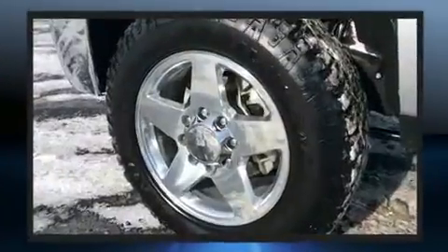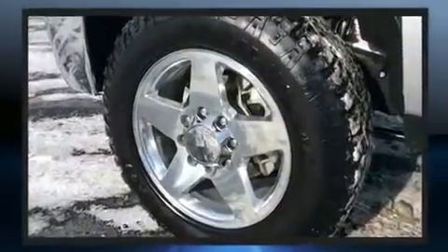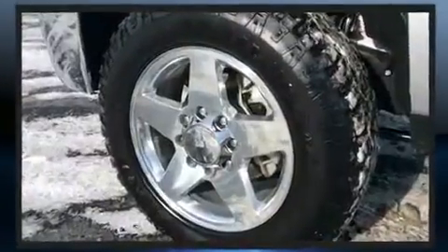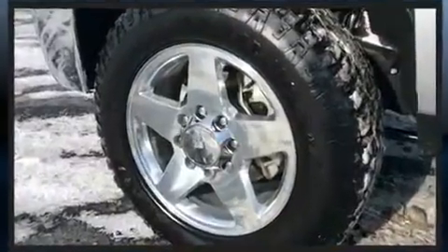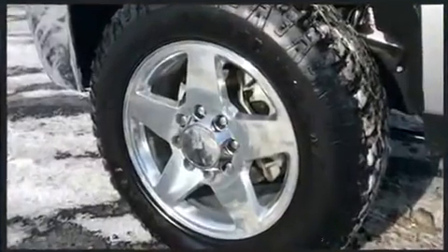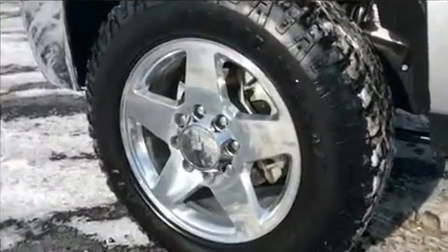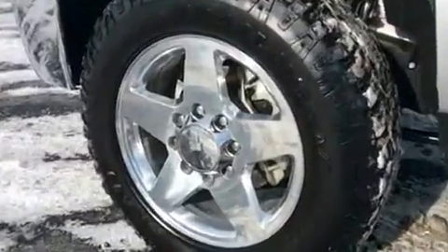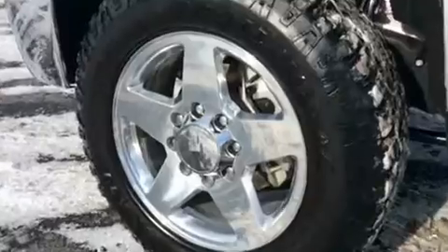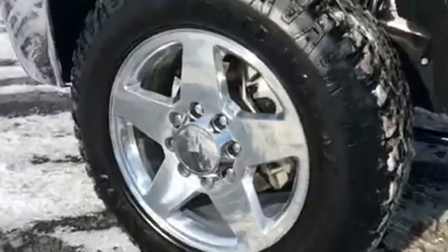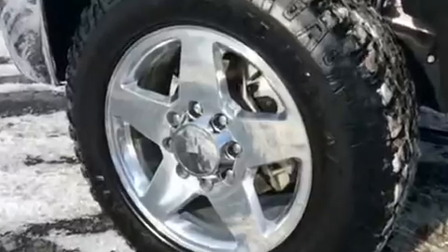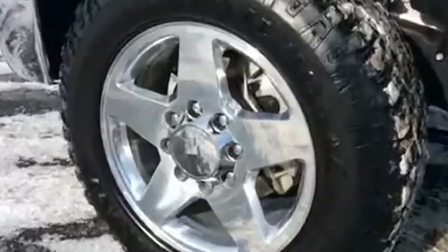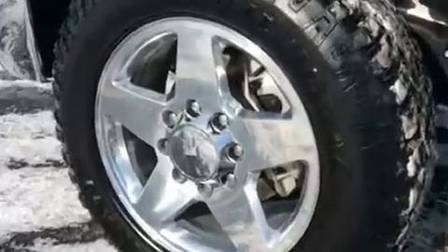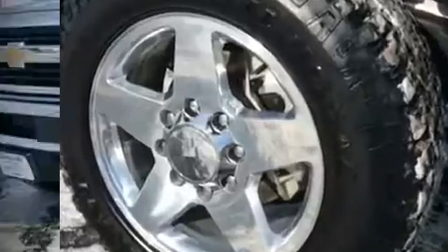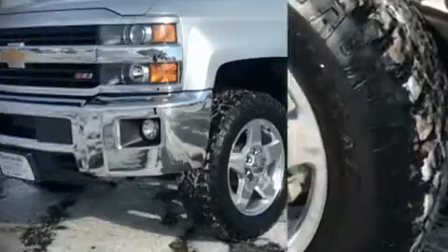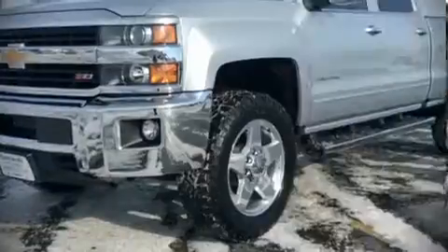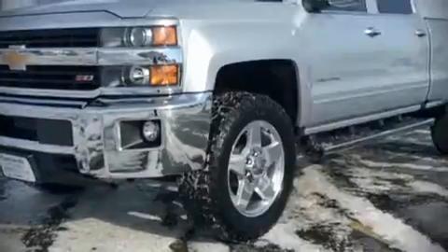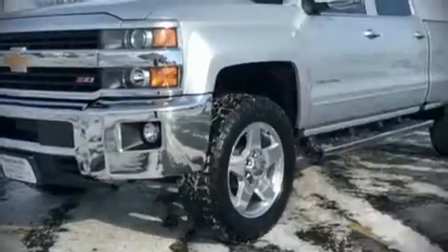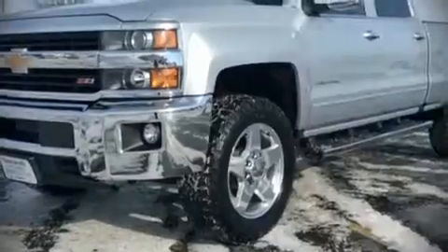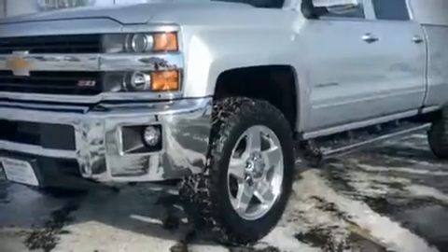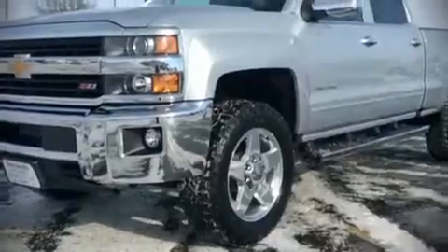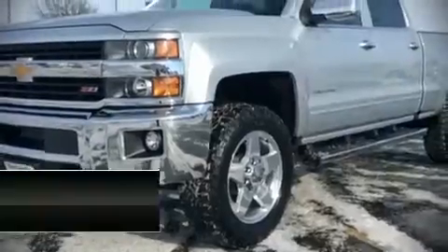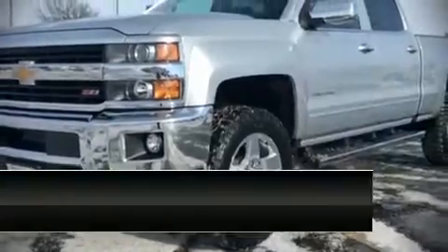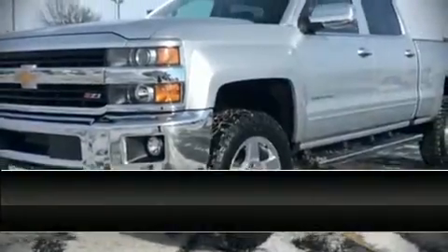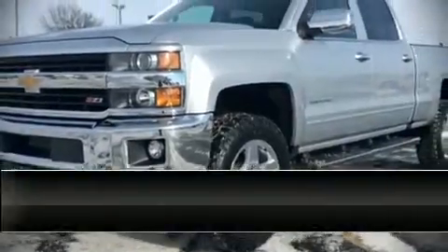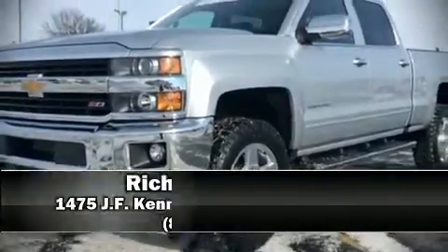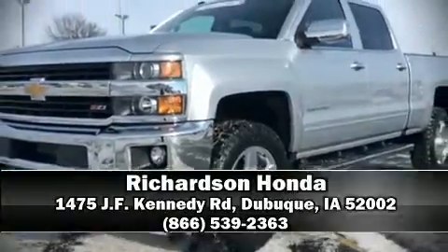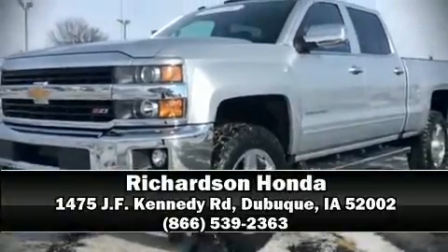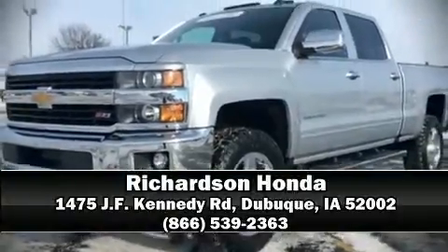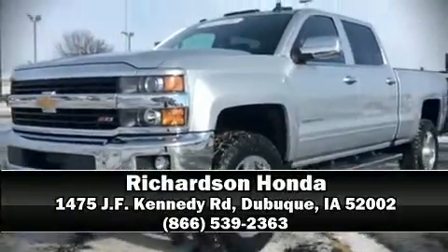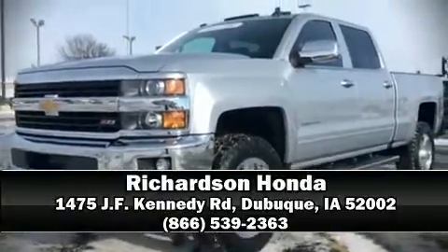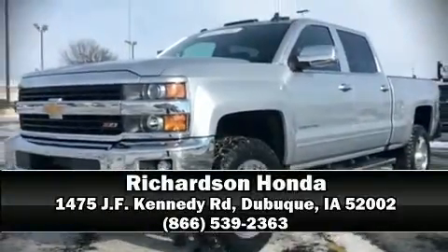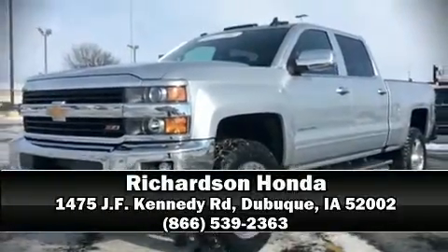Our sales reps are knowledgeable and professional. Stop by our dealership or give us a call for more information.